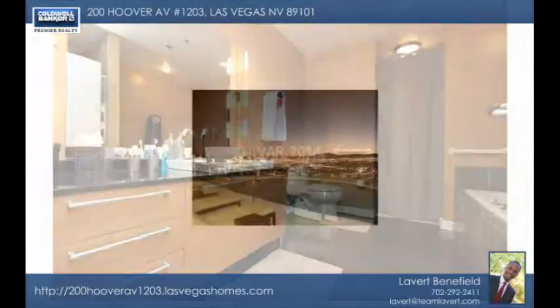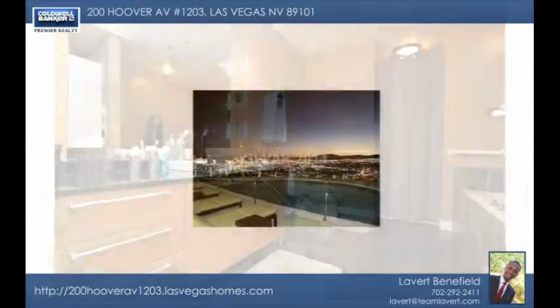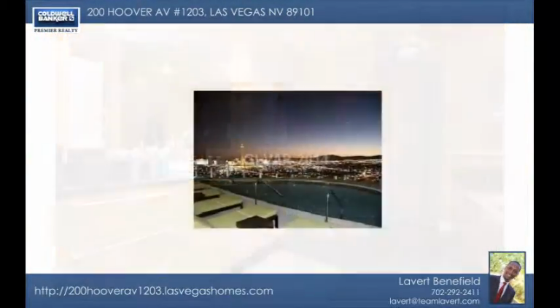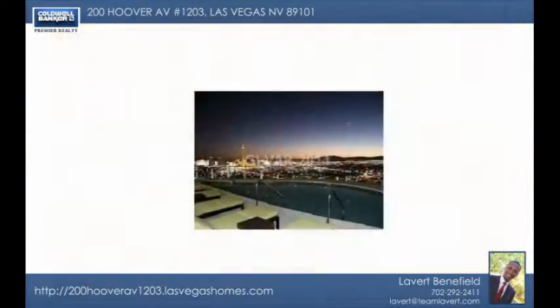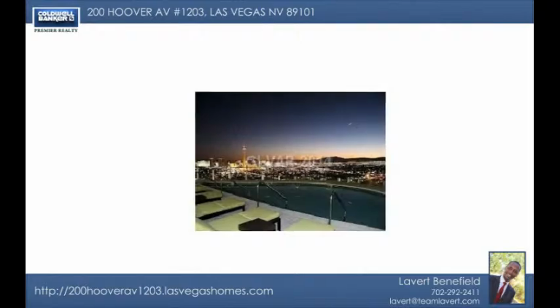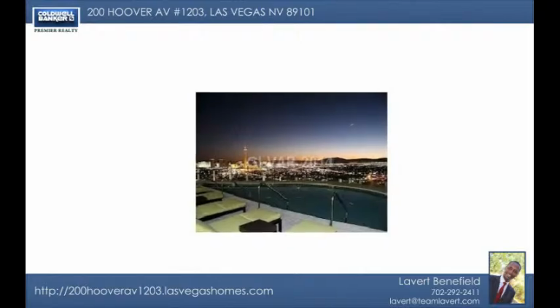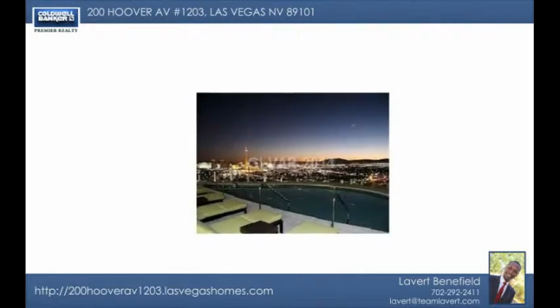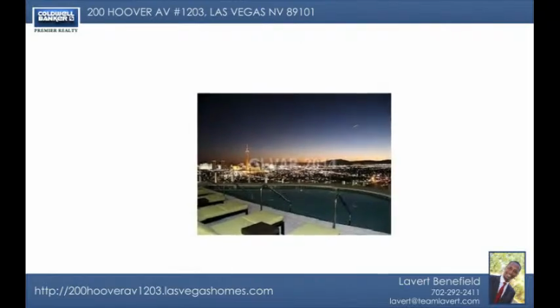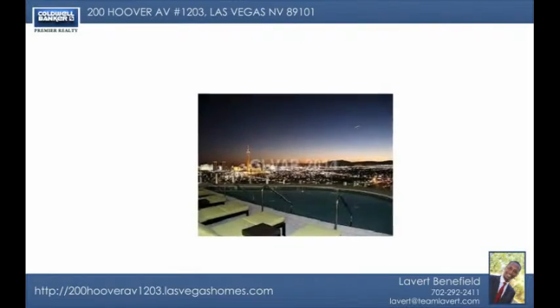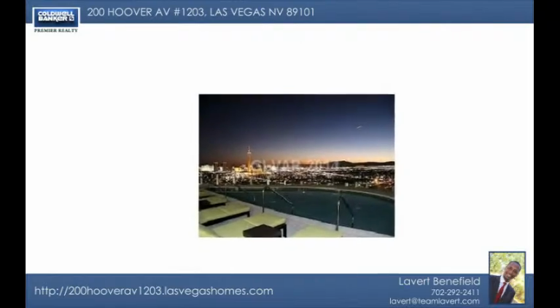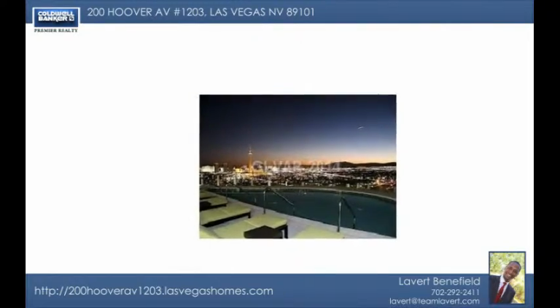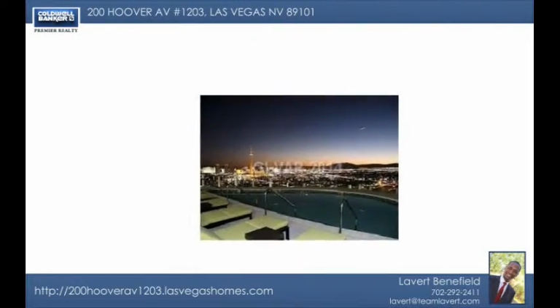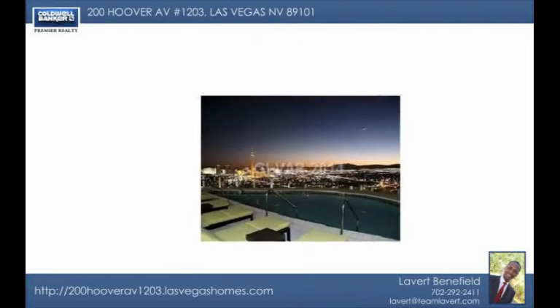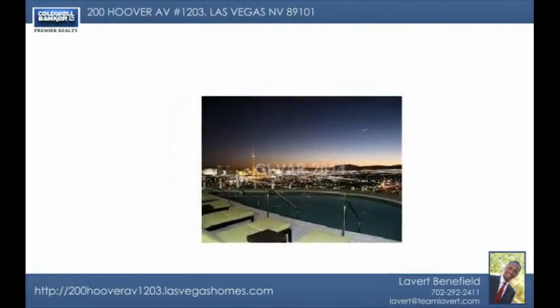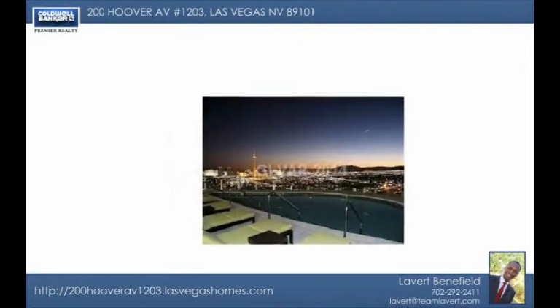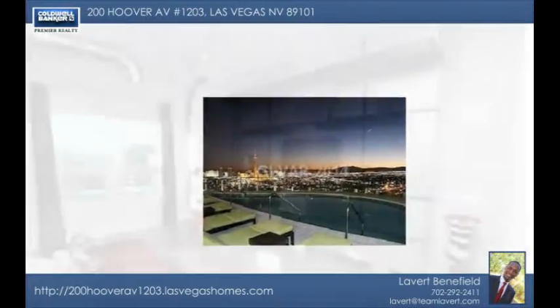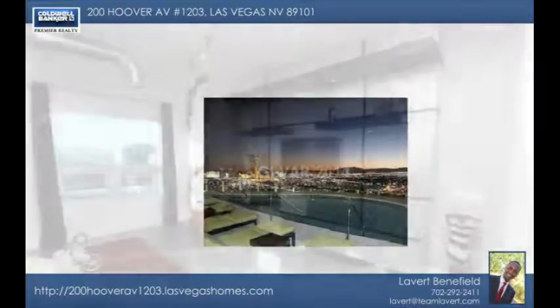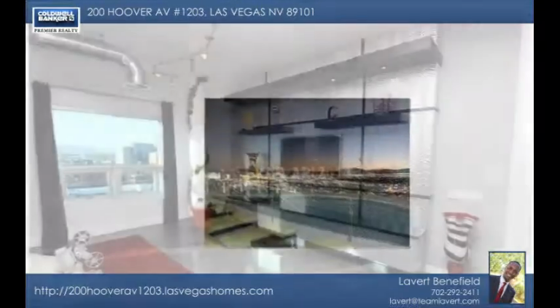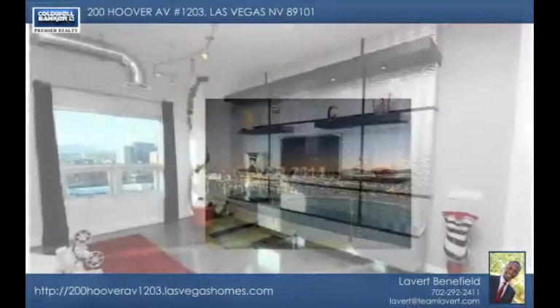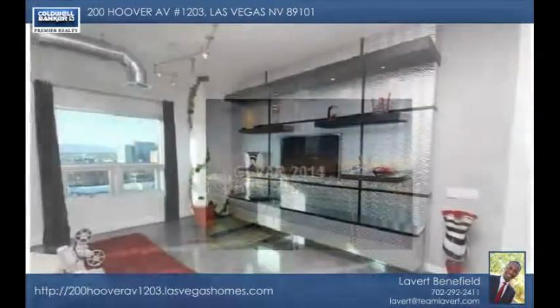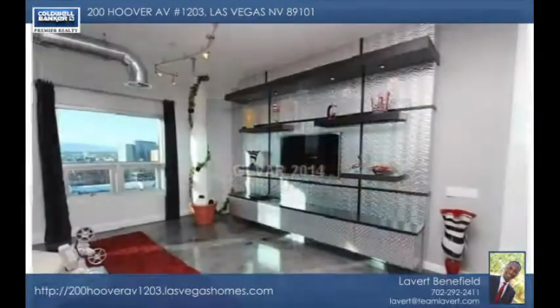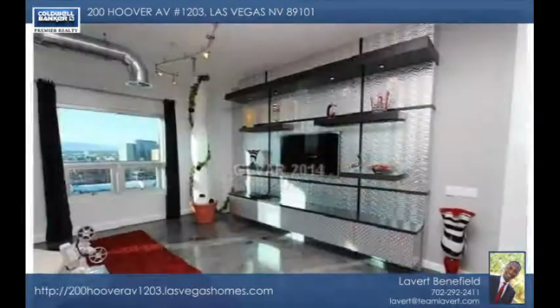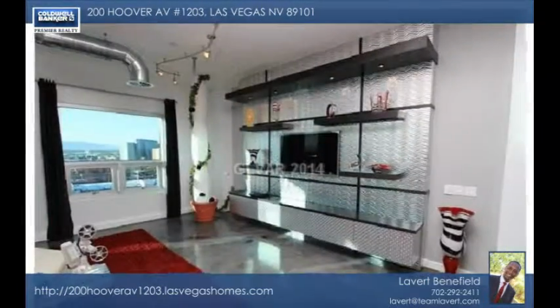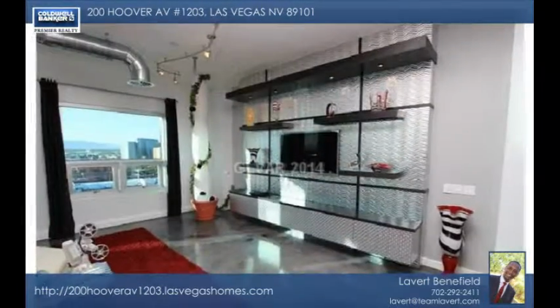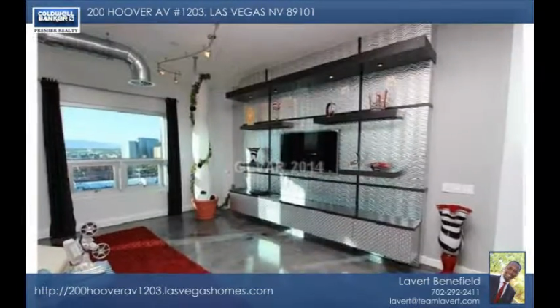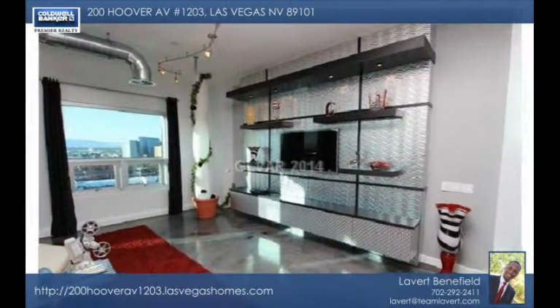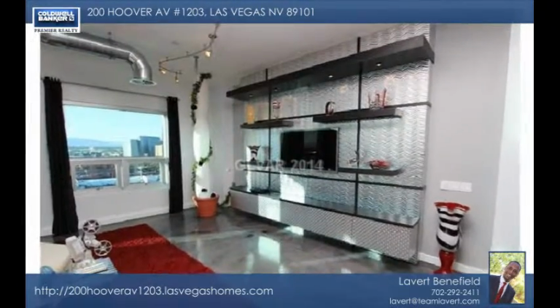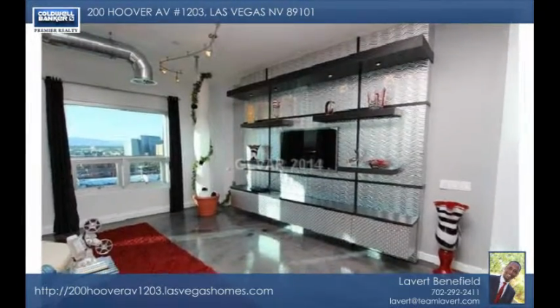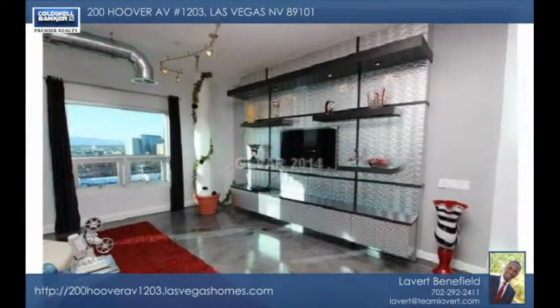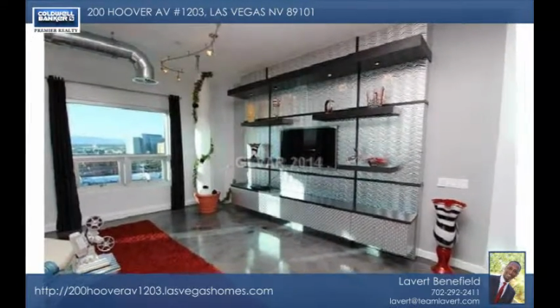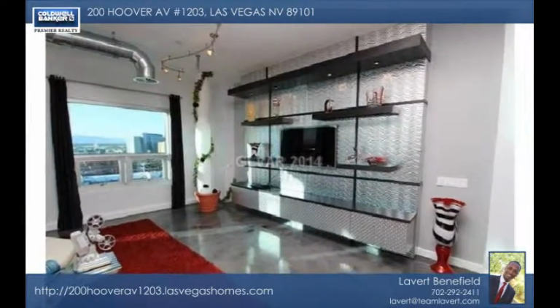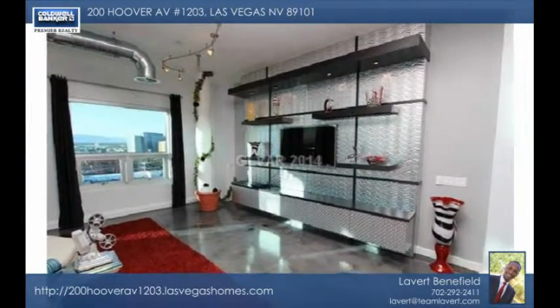Check out this ultra-modern kitchen and so much more in this beautiful home. Call today and make it yours.